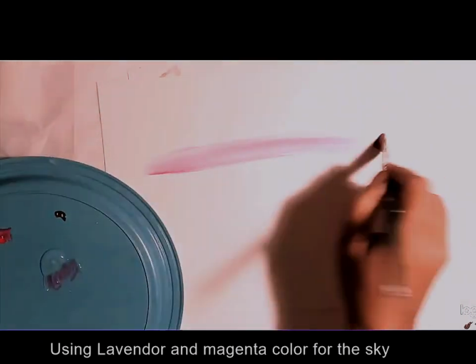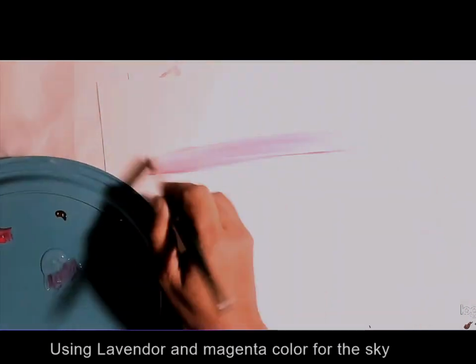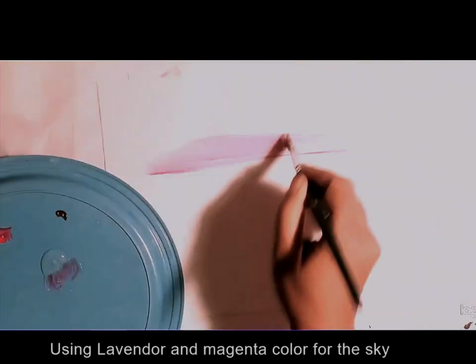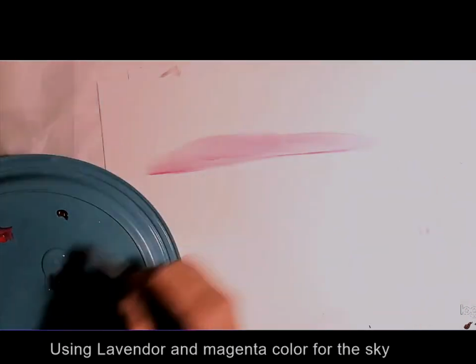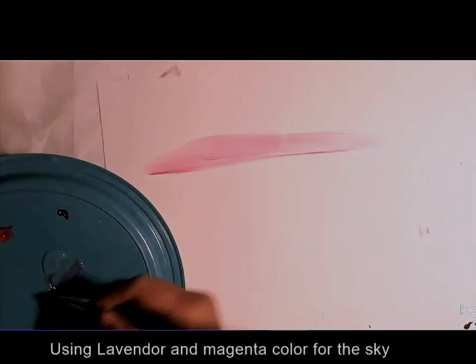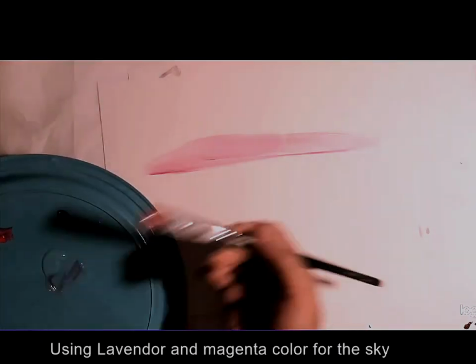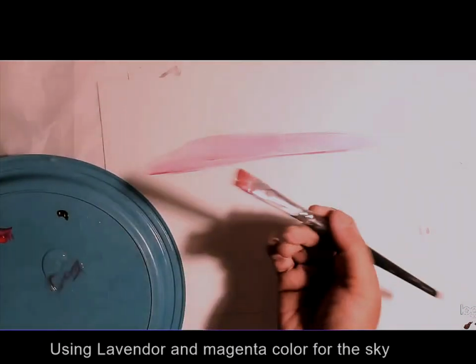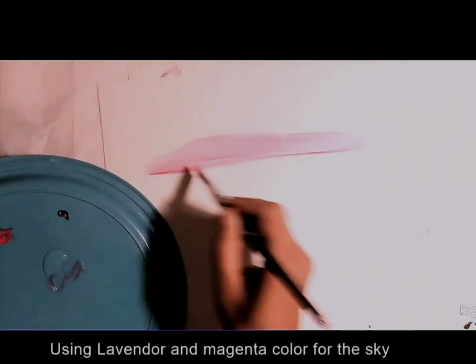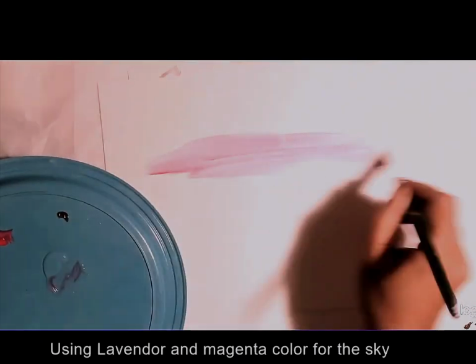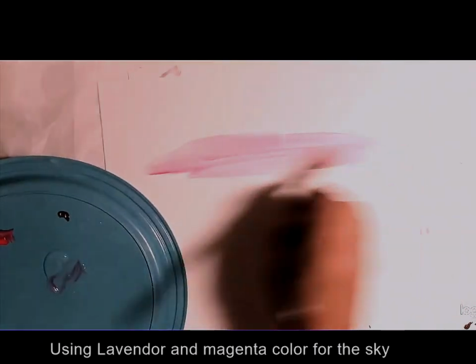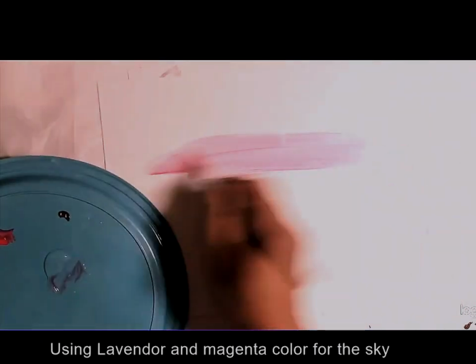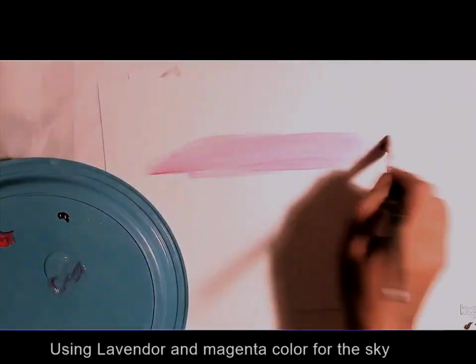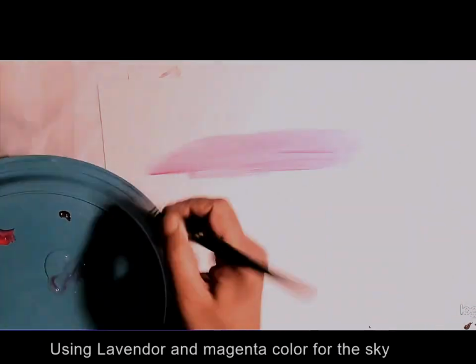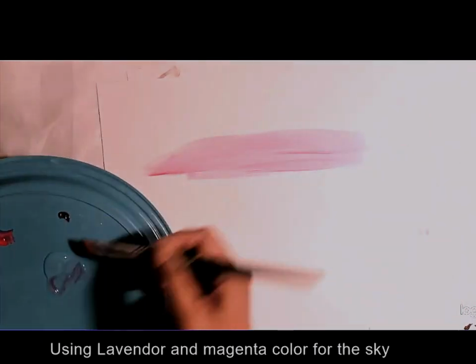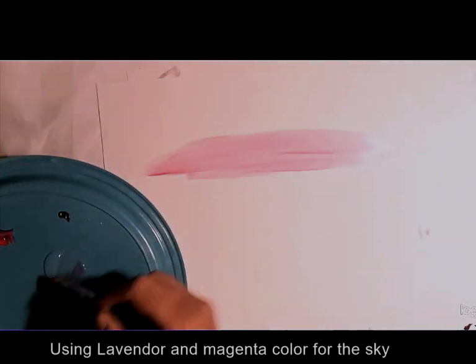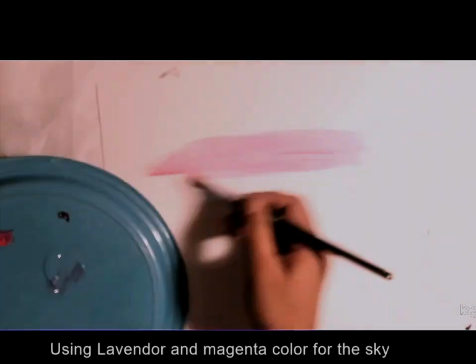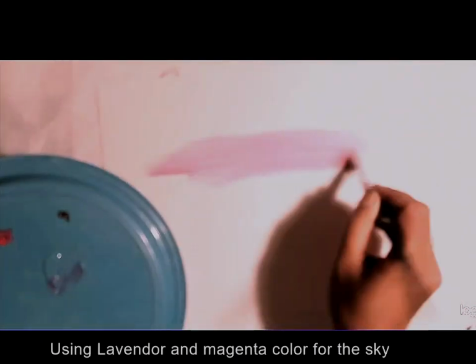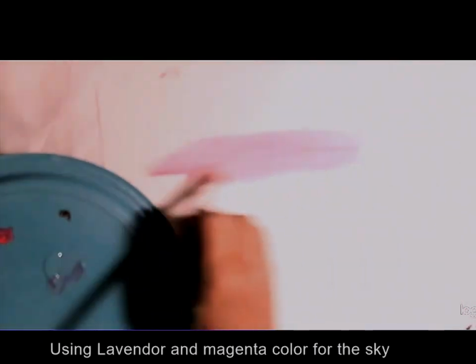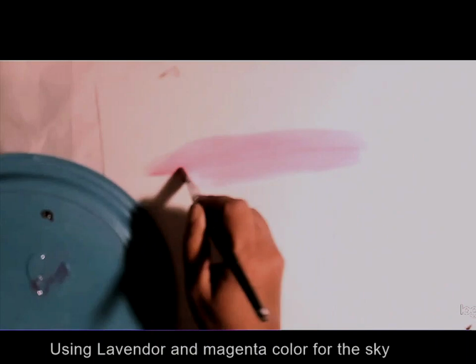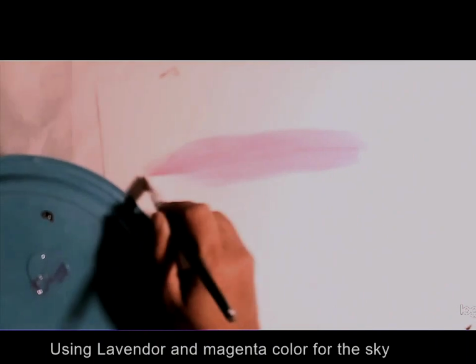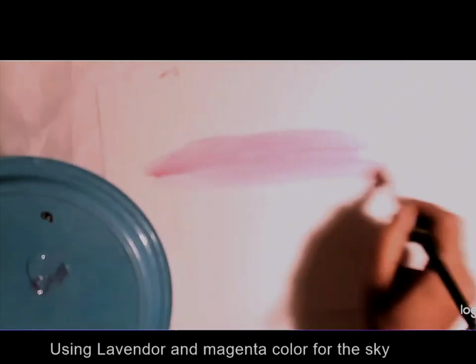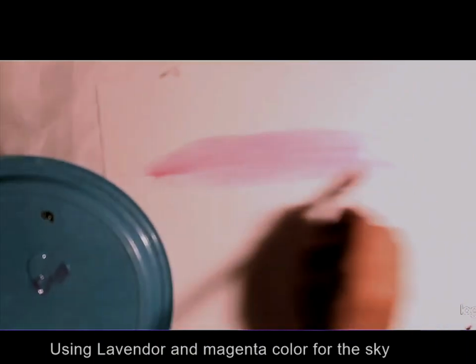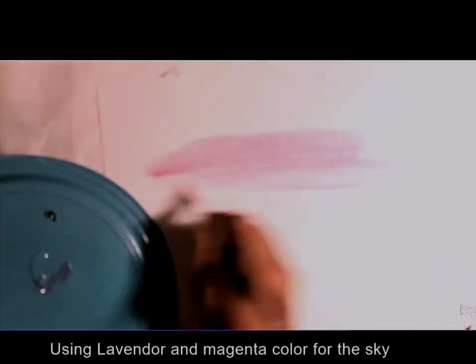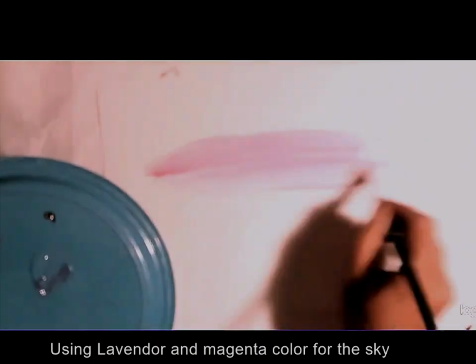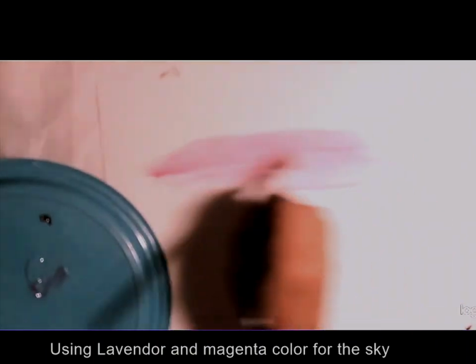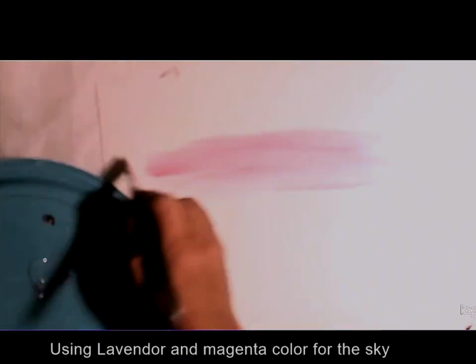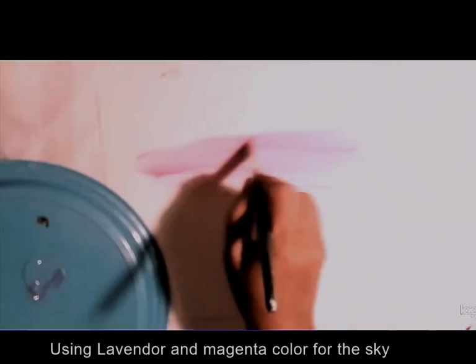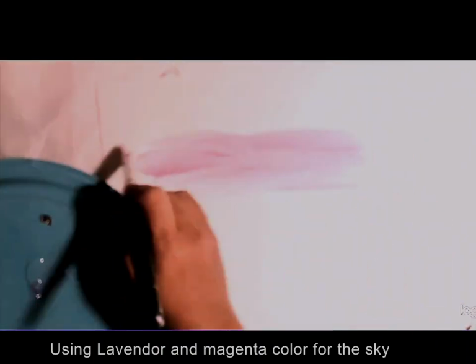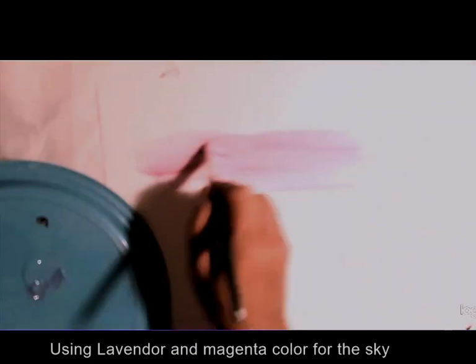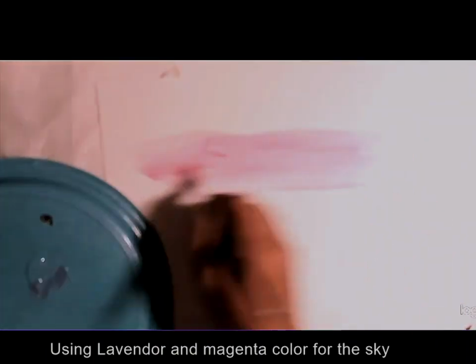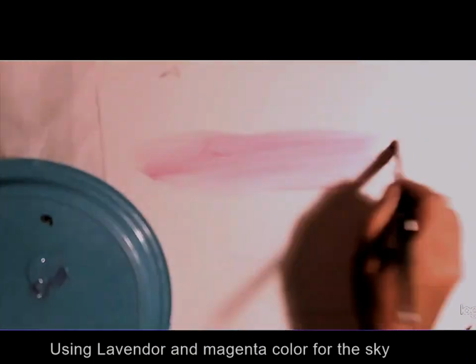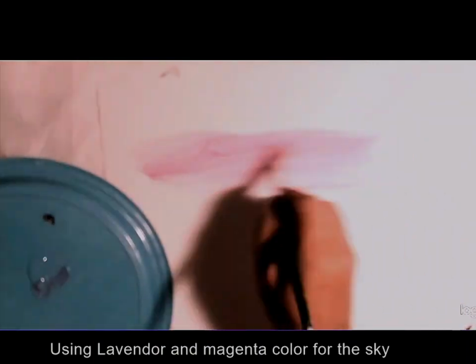Hello everyone, welcome. My name is Priya Maikandan. Today I am painting a seascape.